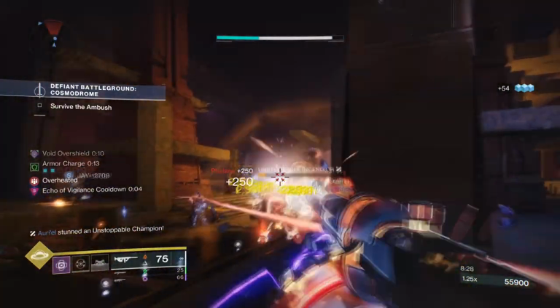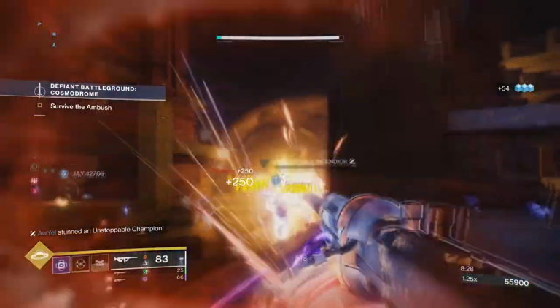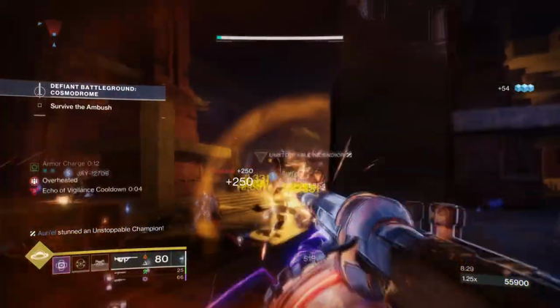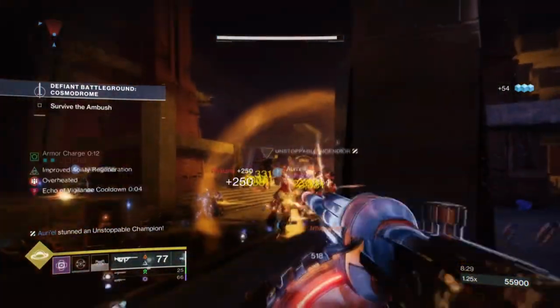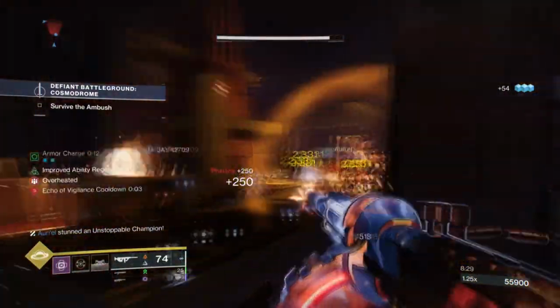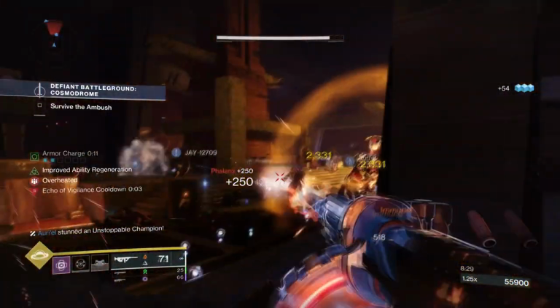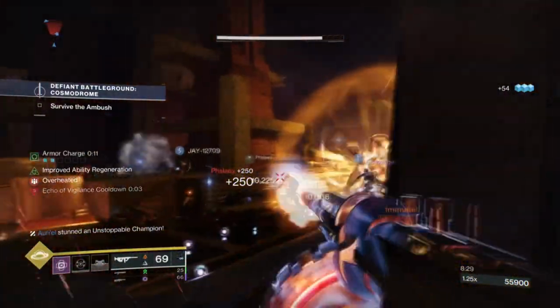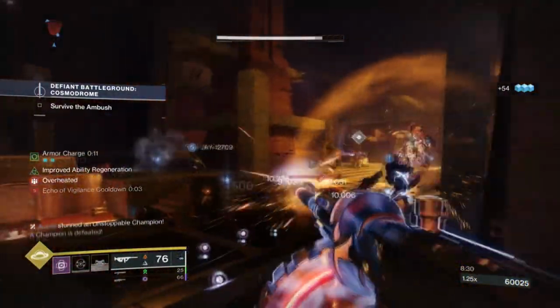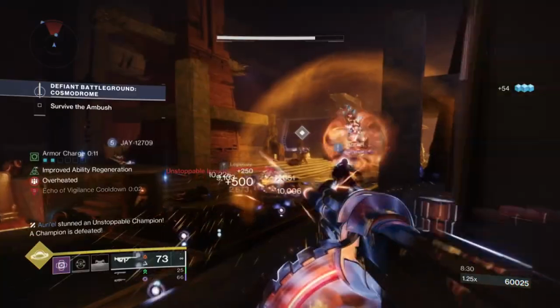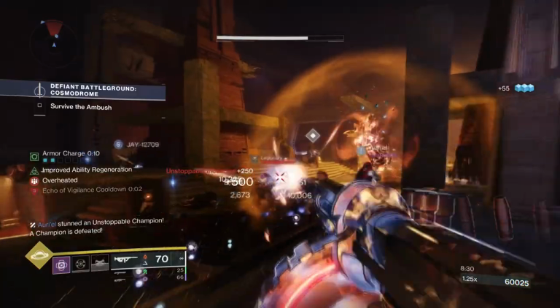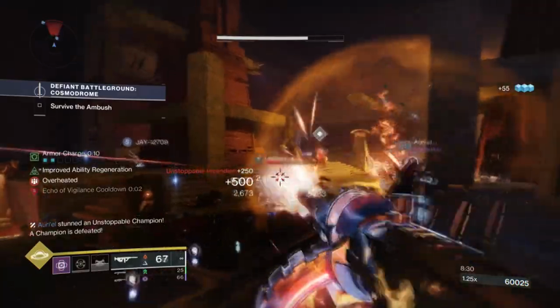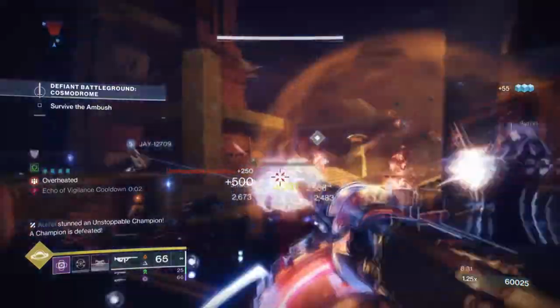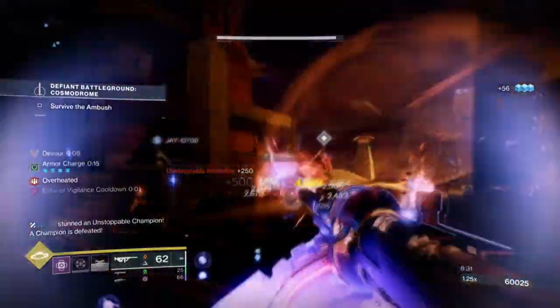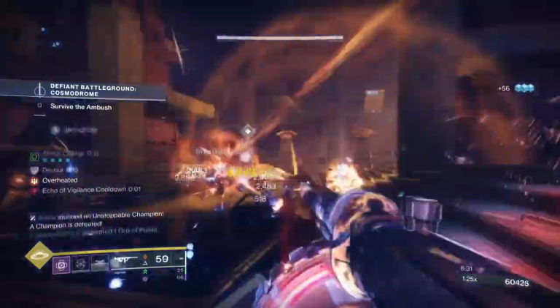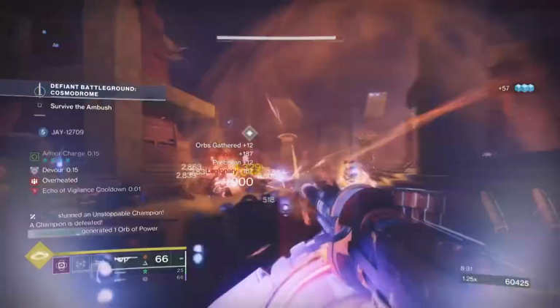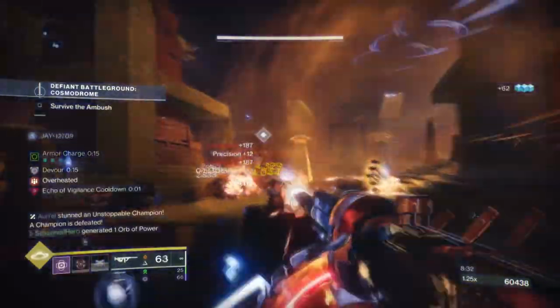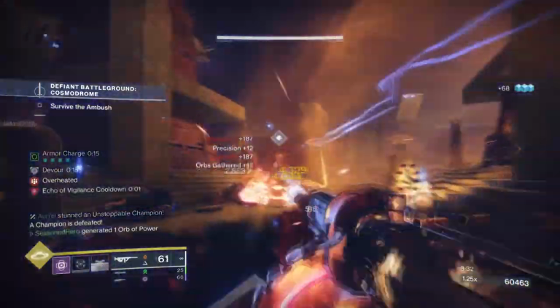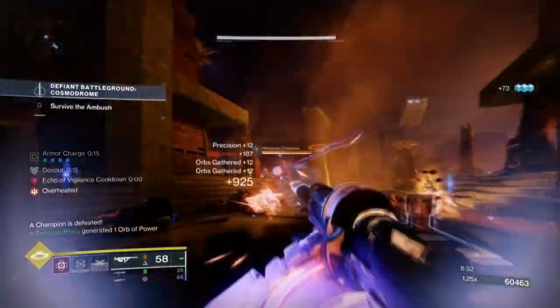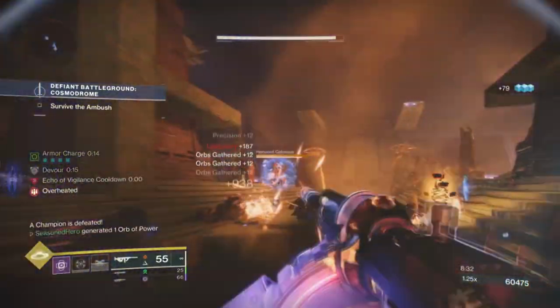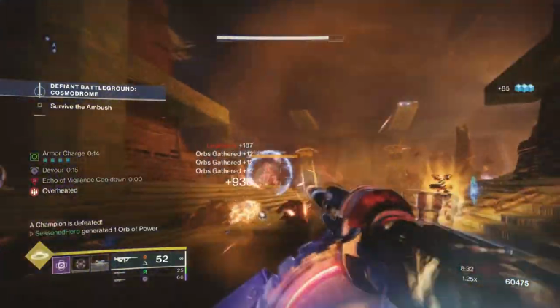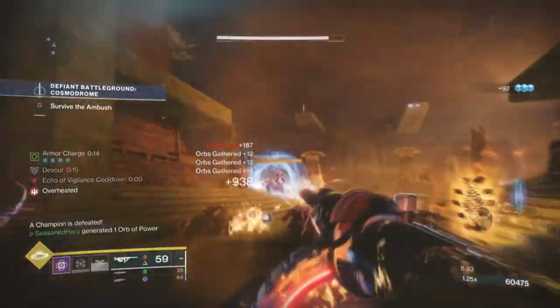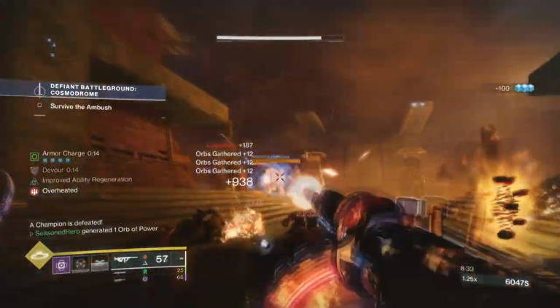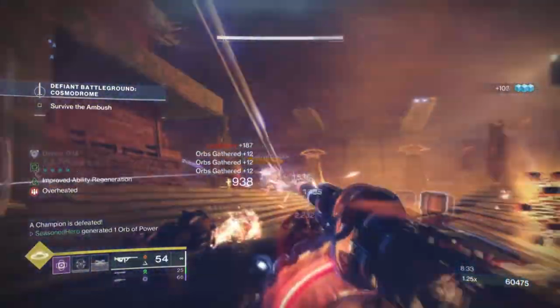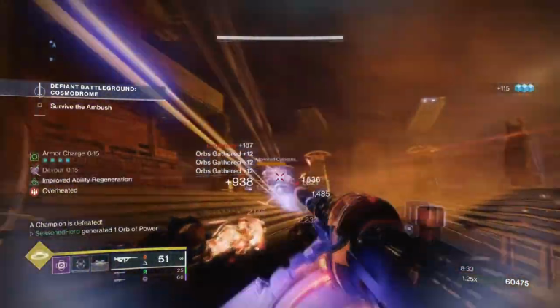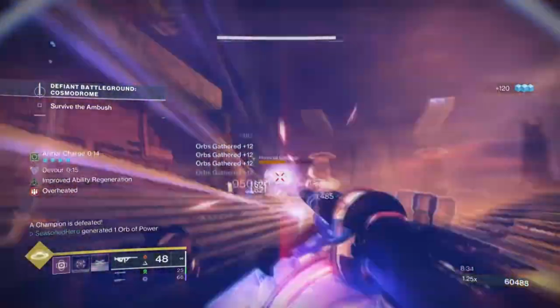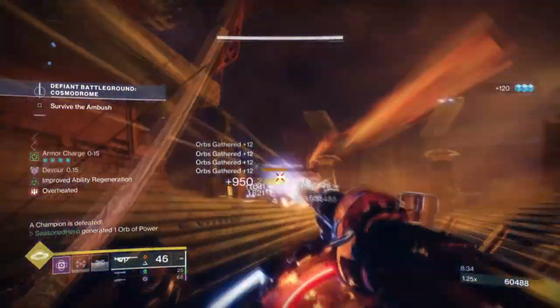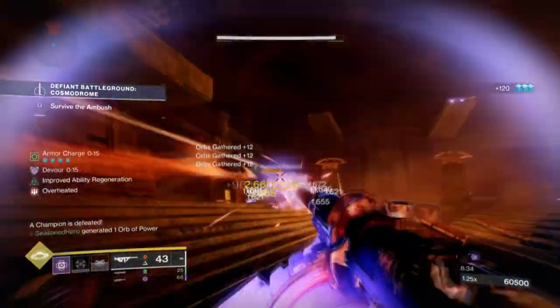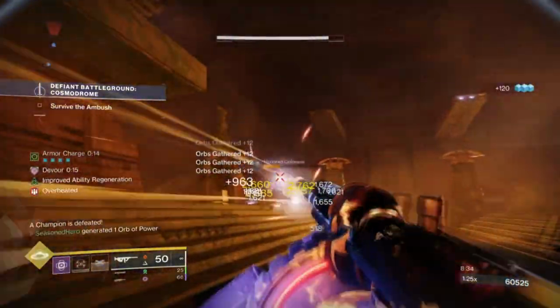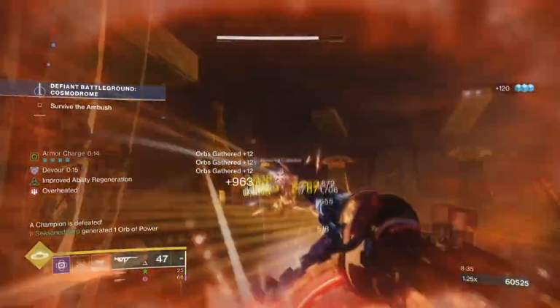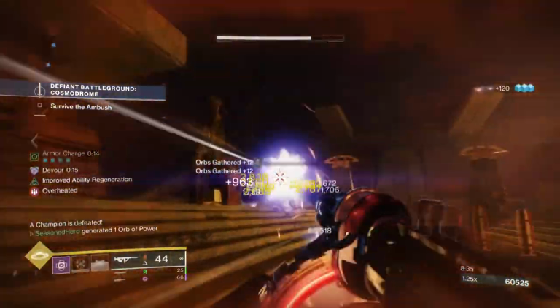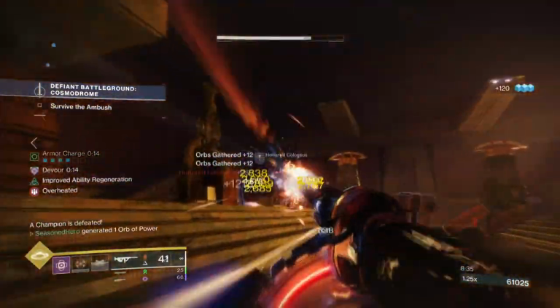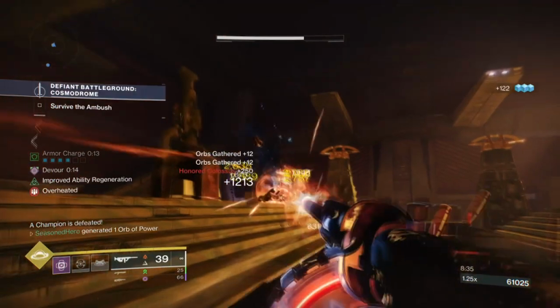This also gives you a reserve overshield in case things get really bad. This is most suitable as the aspects being used will enhance our ability recovery while also giving us extra overshield to really keep the build going. Solar with Restoration is effective as well, but Void offers a lot more in terms of on-the-go and on-demand protection.